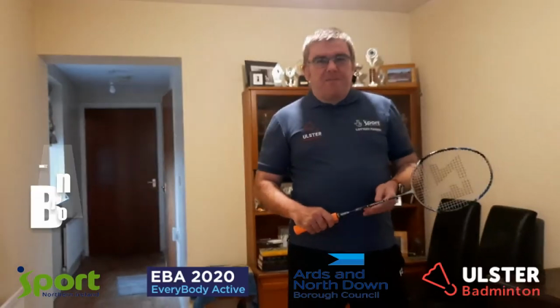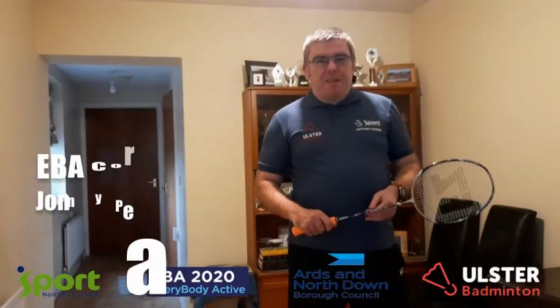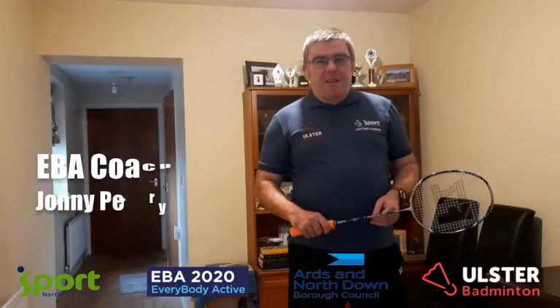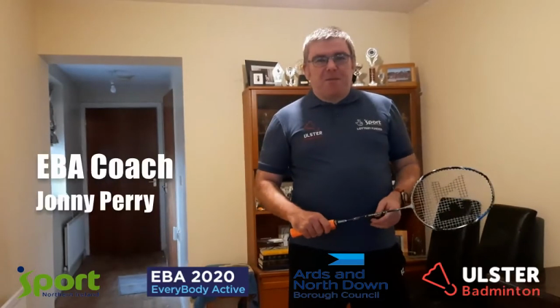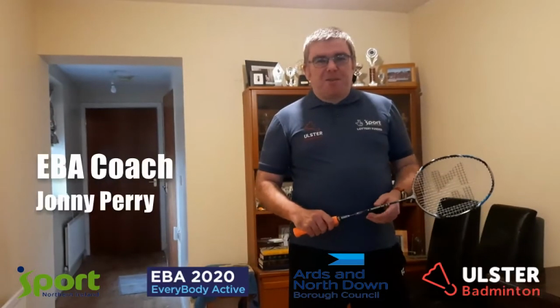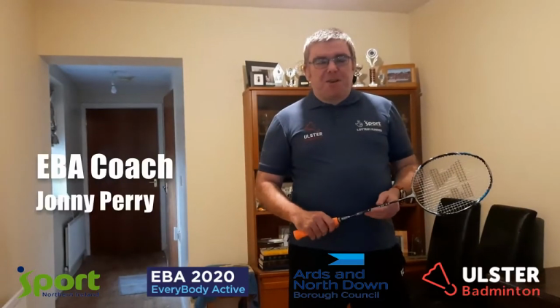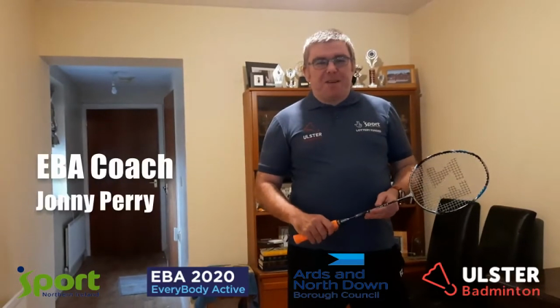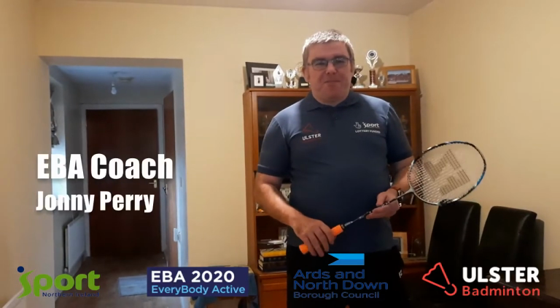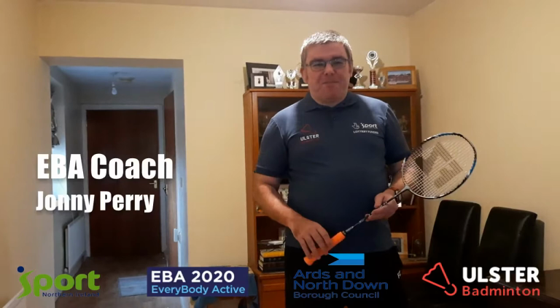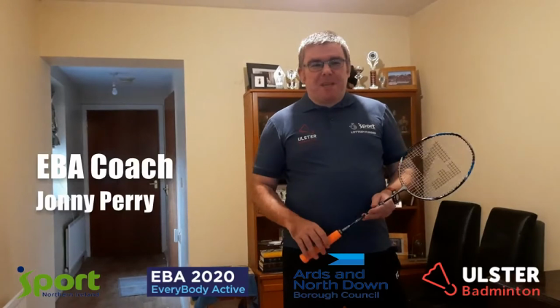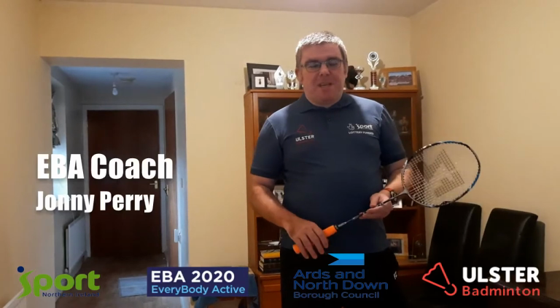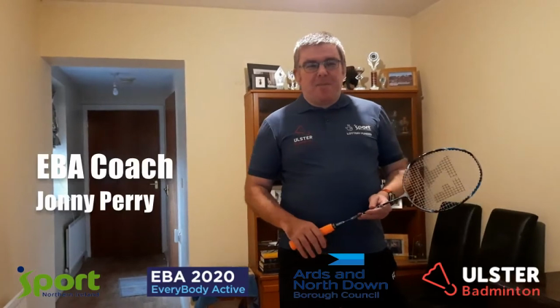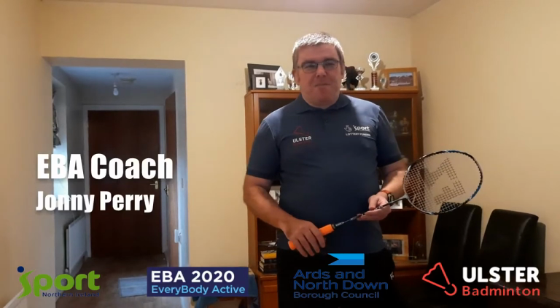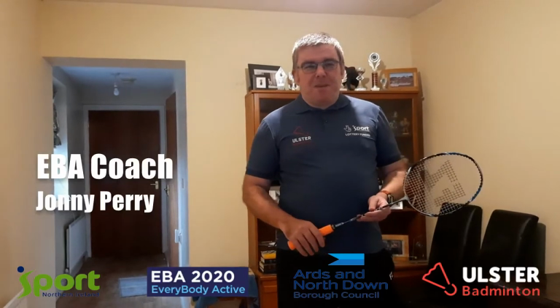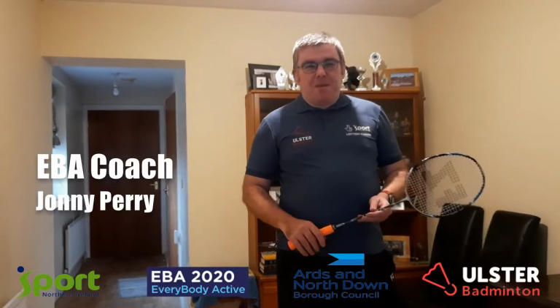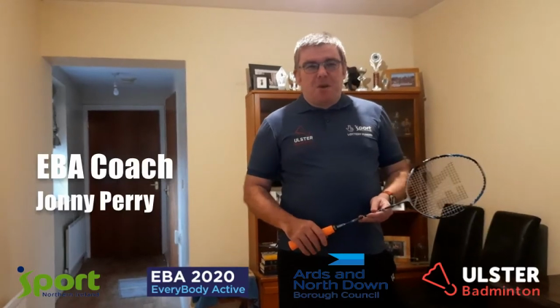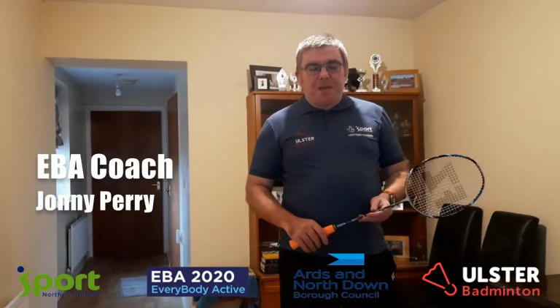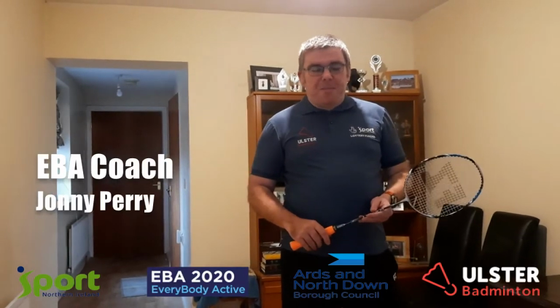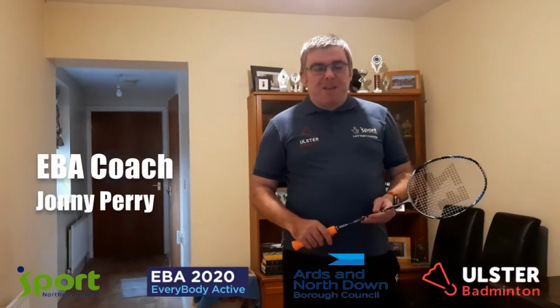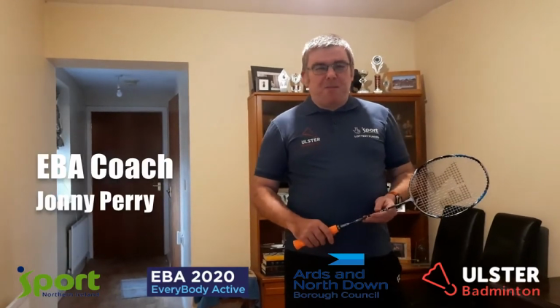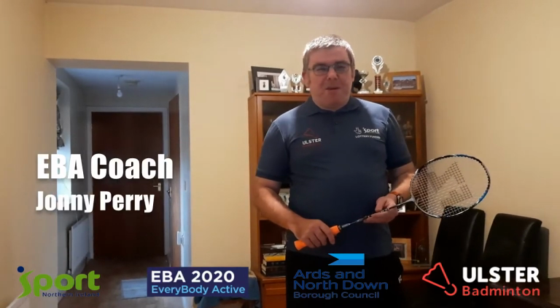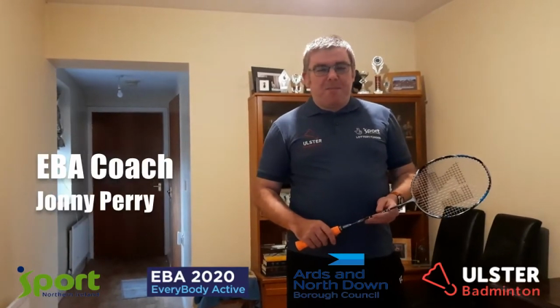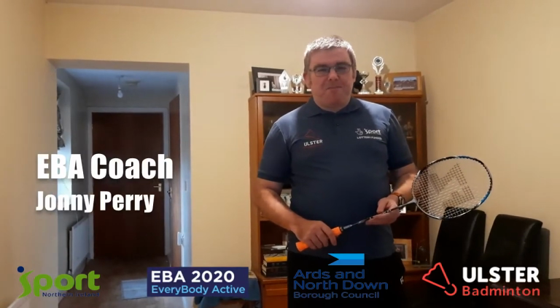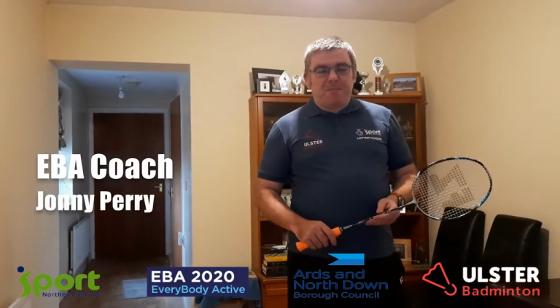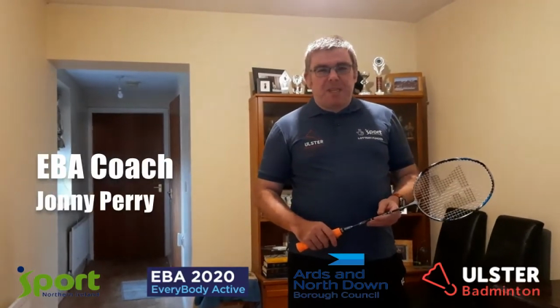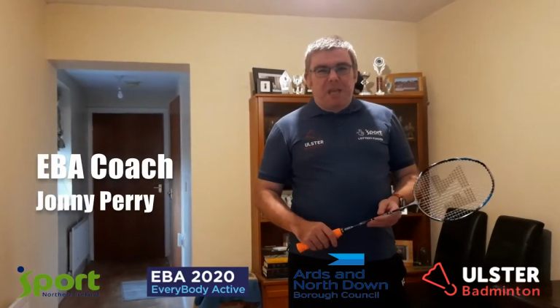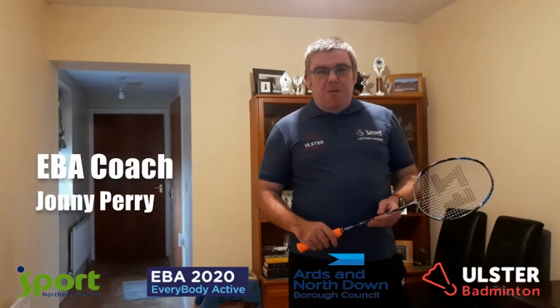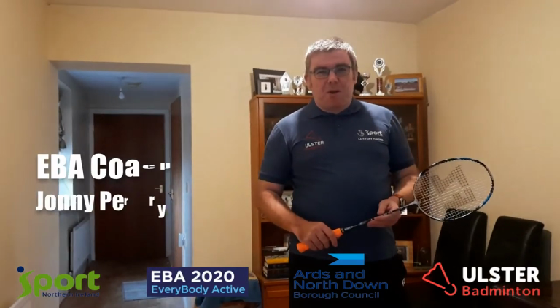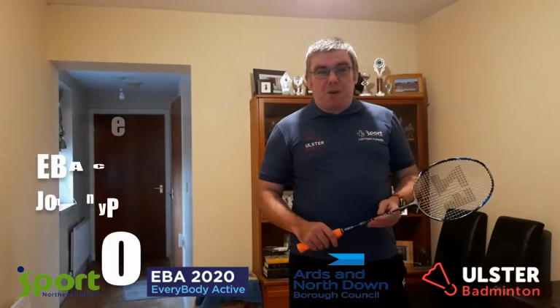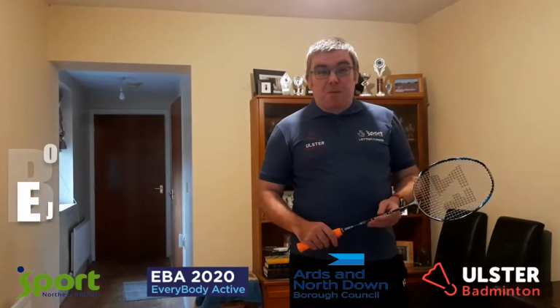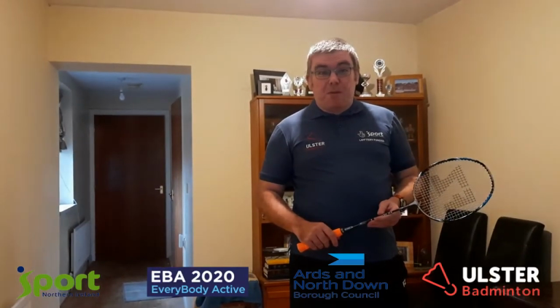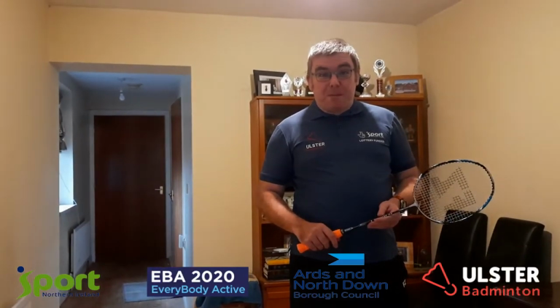Hi folks, Johnny here. Hope we're keeping safe. Today we're going to talk about grips.